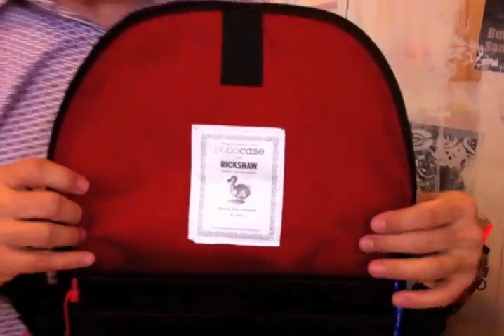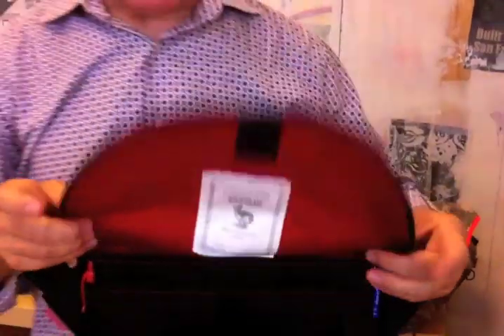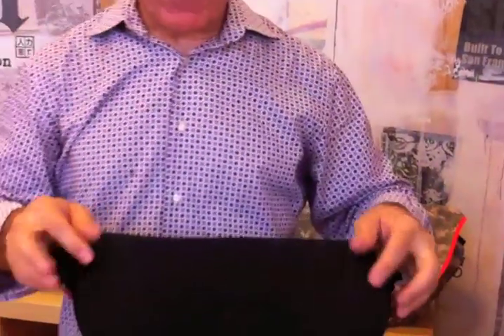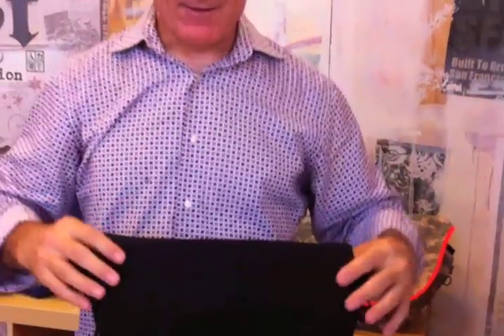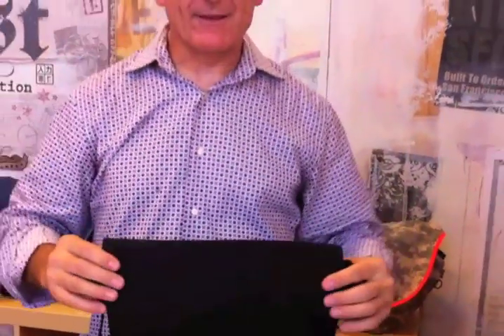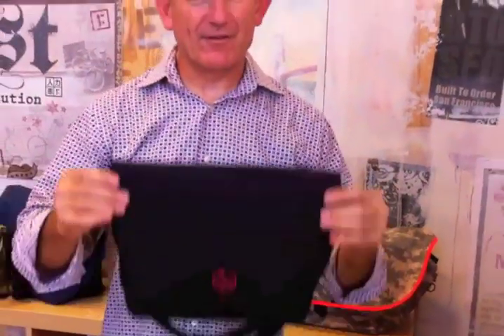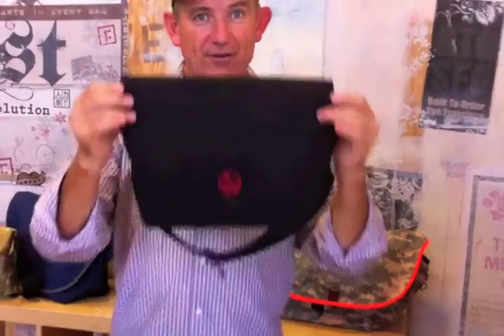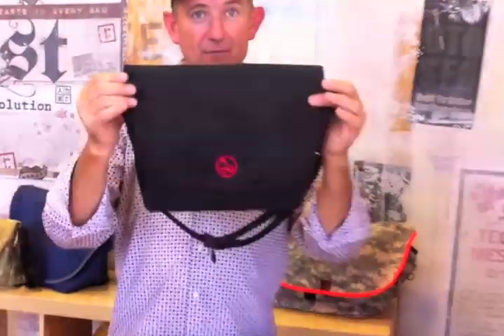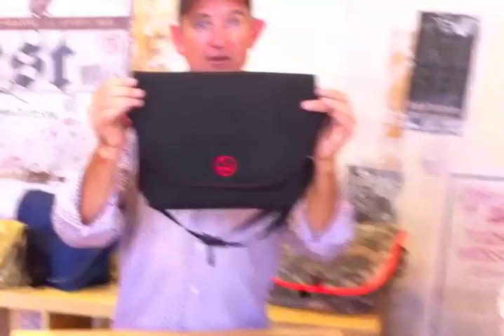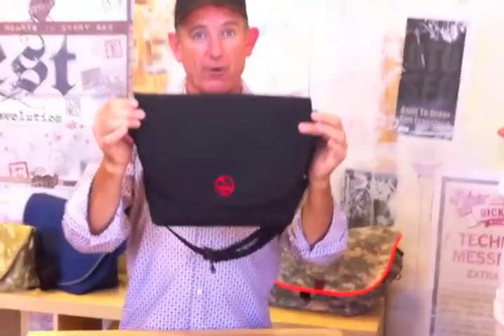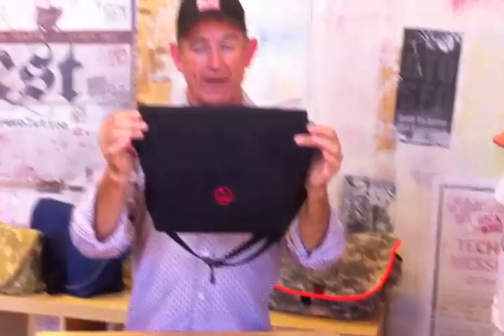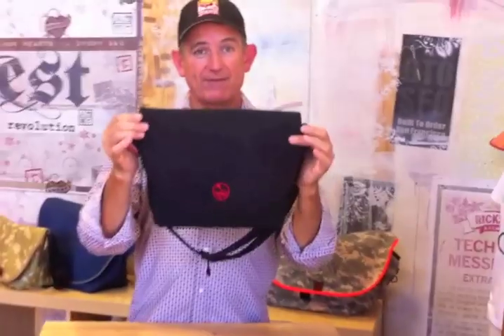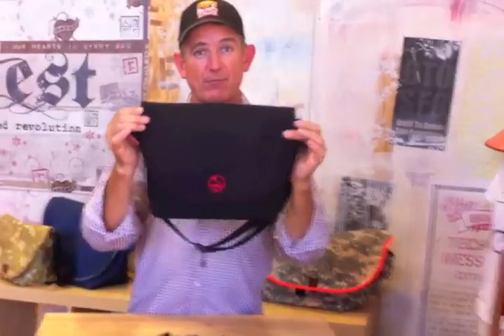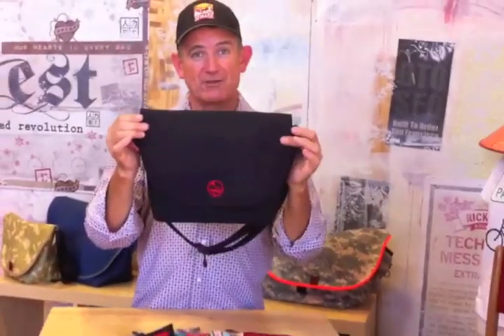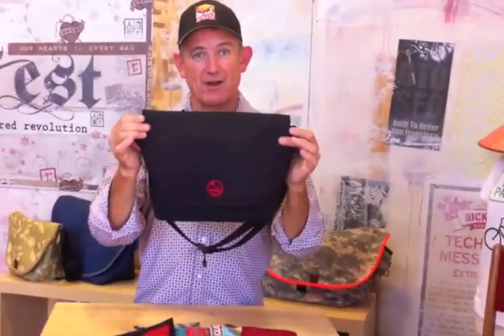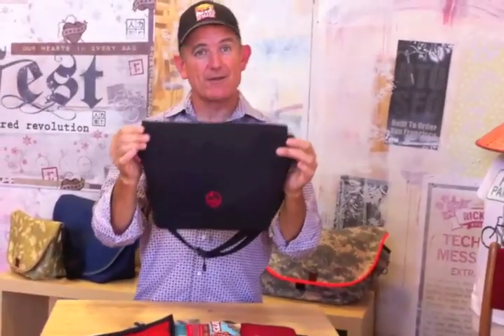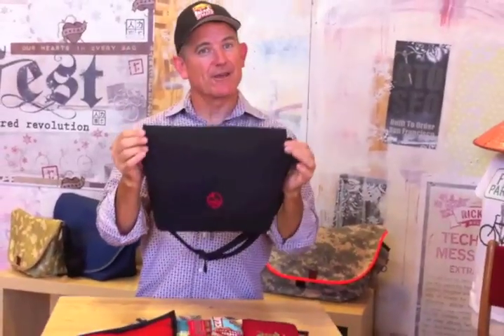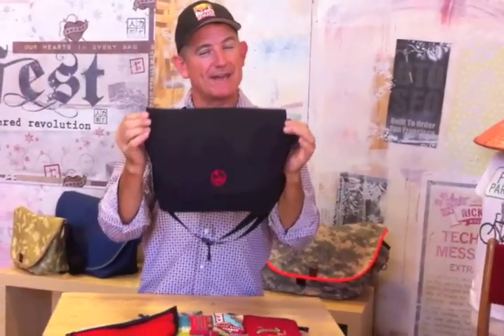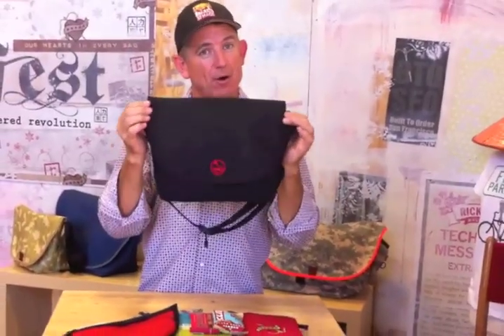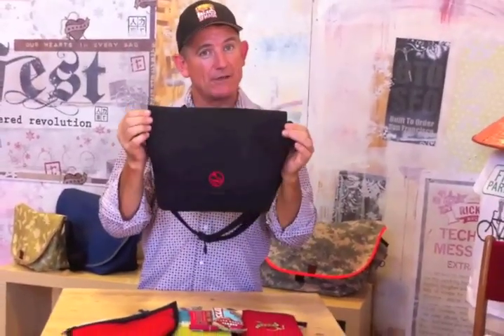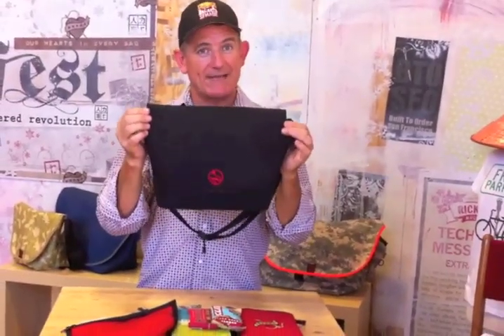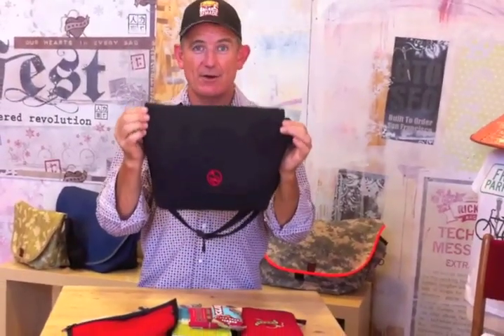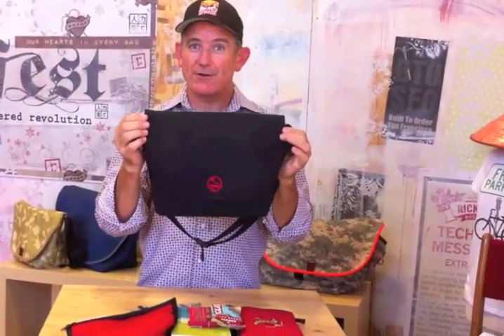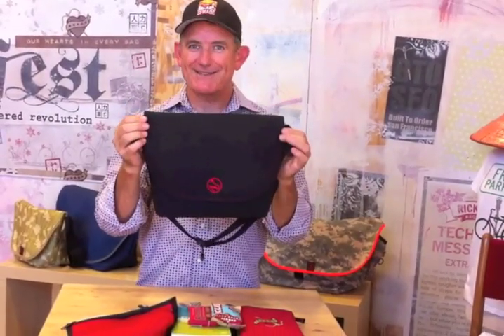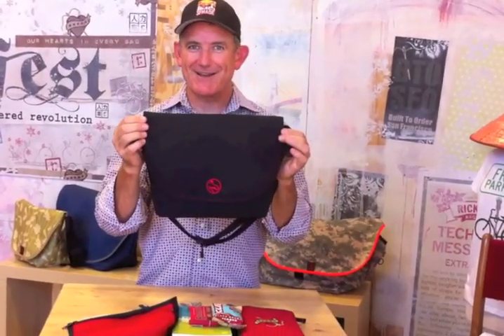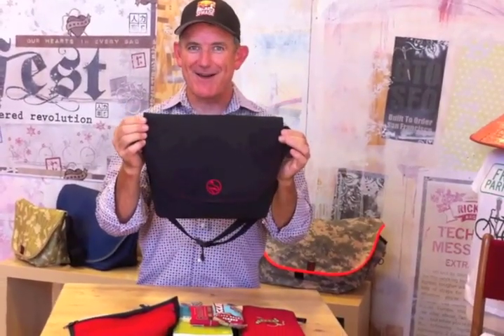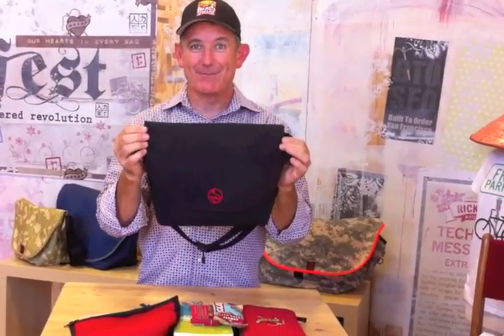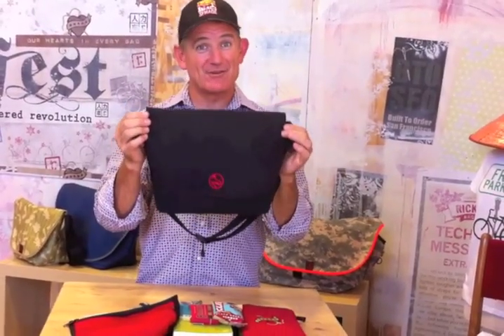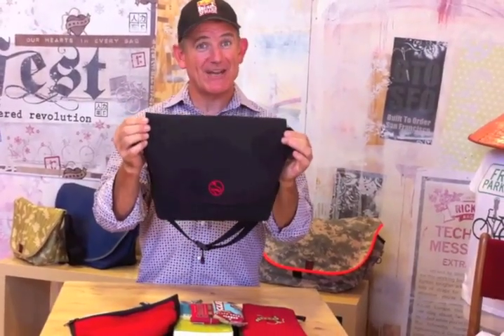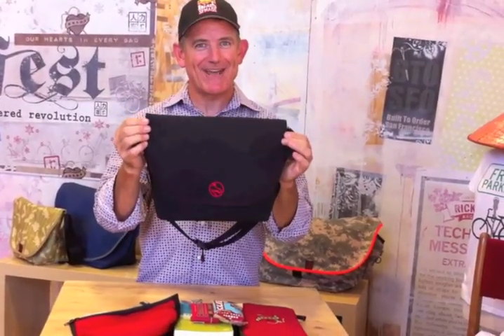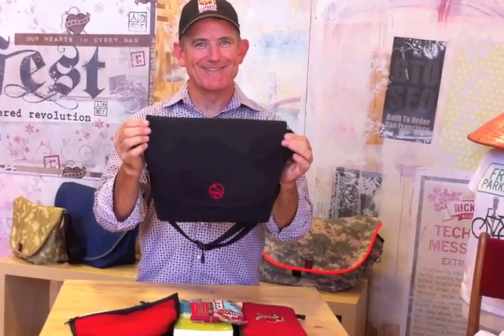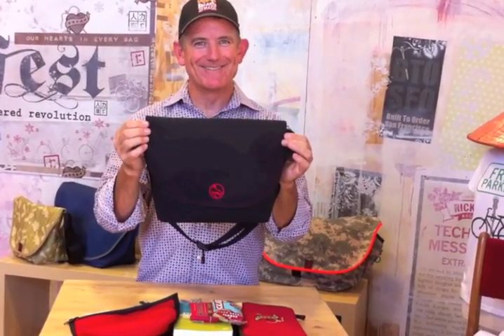Anyway, this is the new Dodo bag from Rickshaw. You can get them only at dodocase.com, so check it out. Thank you.